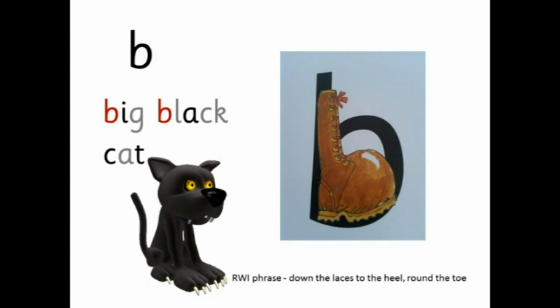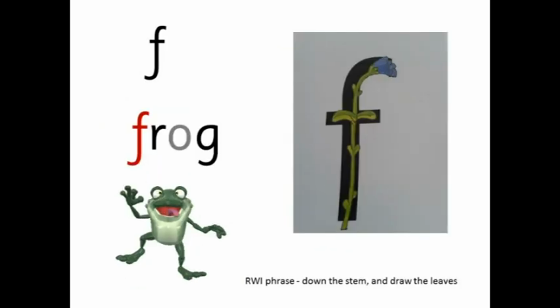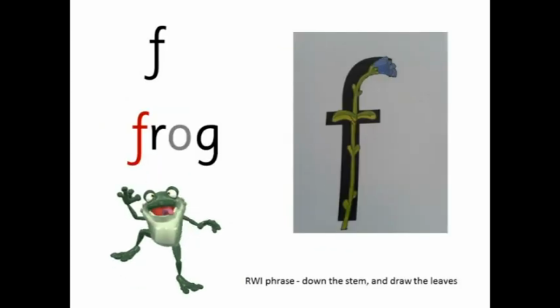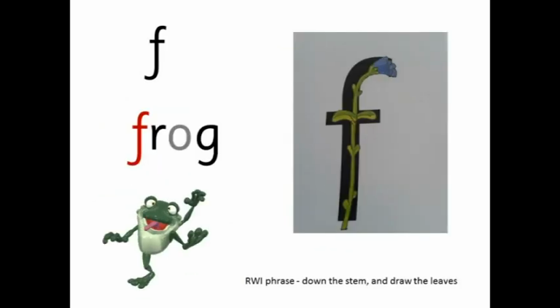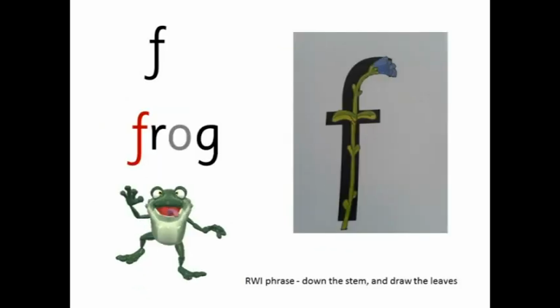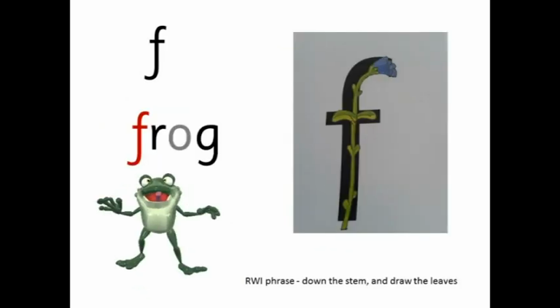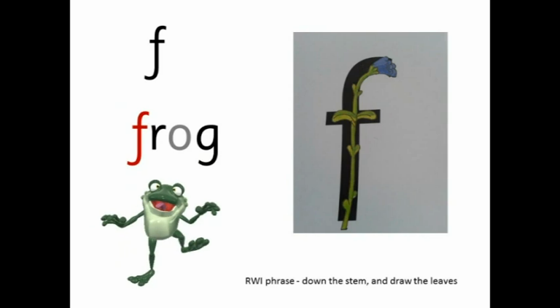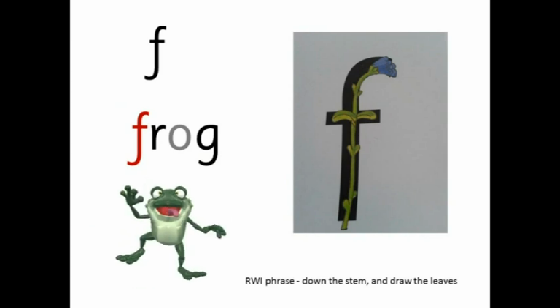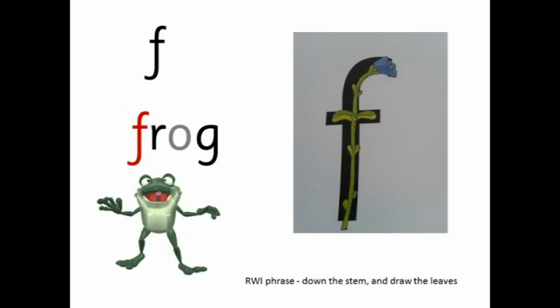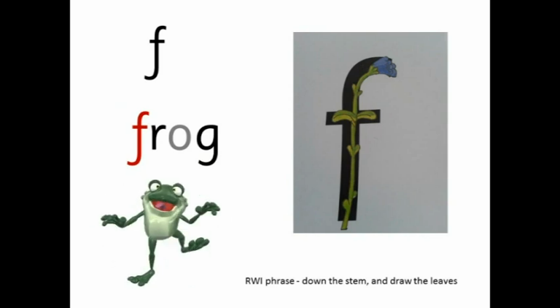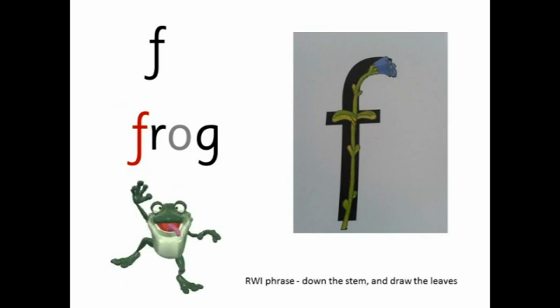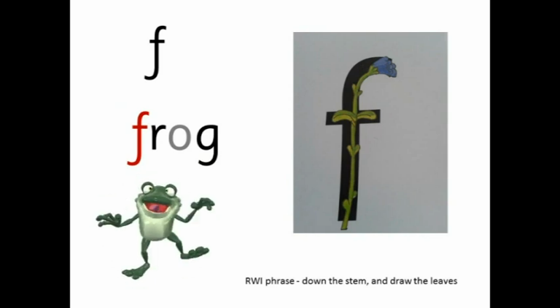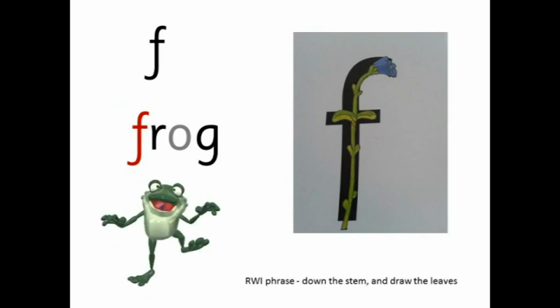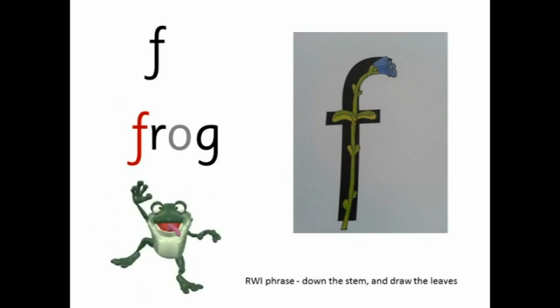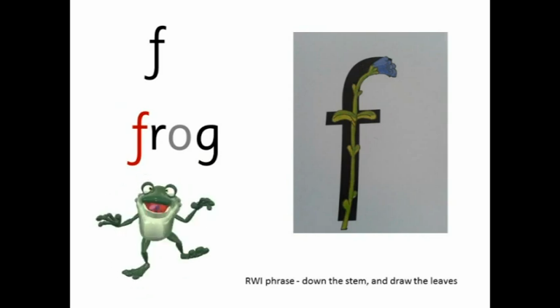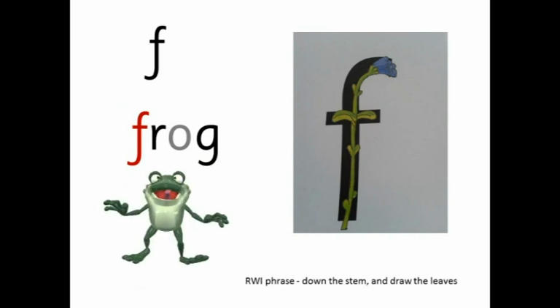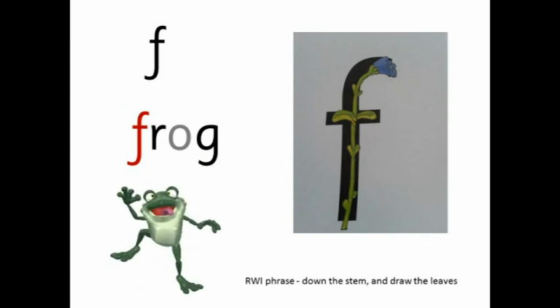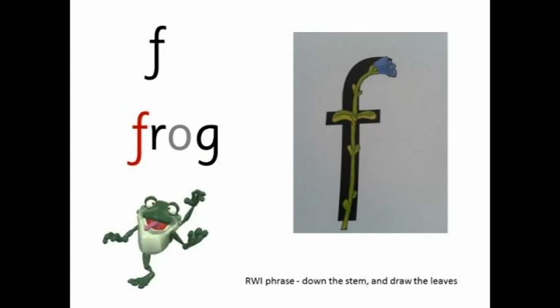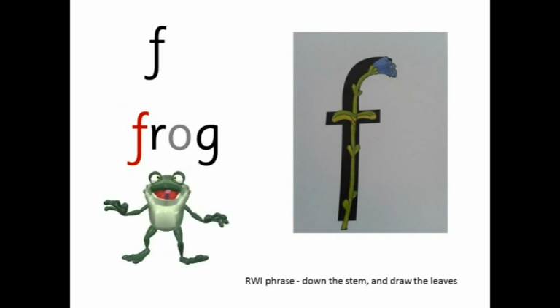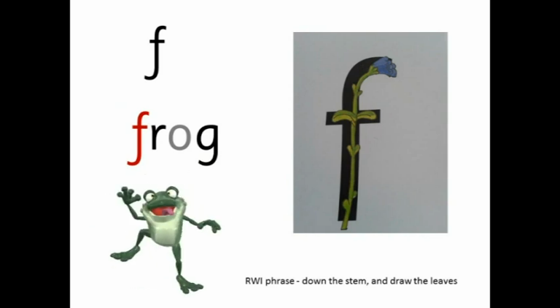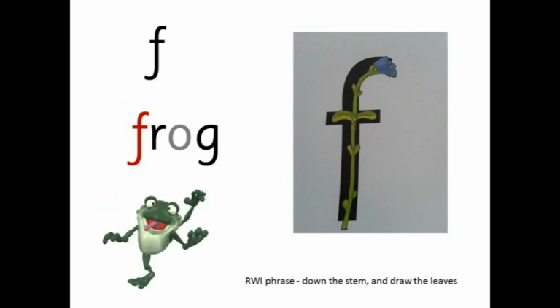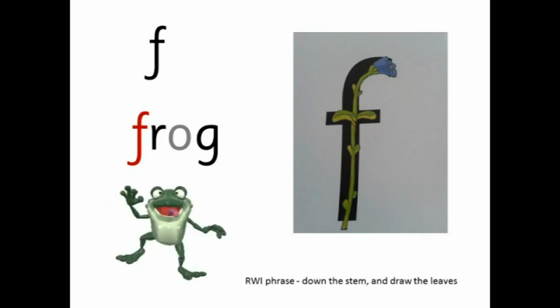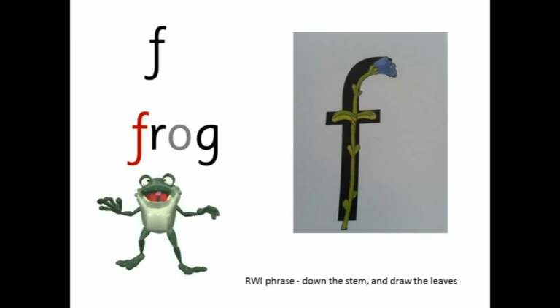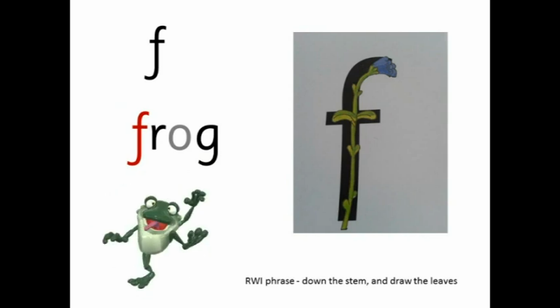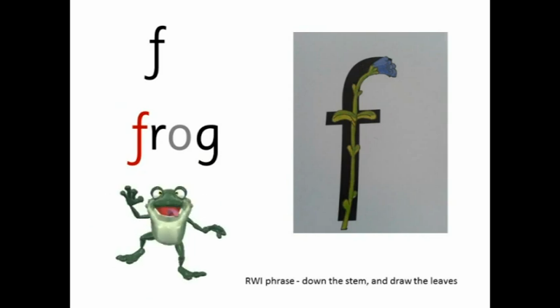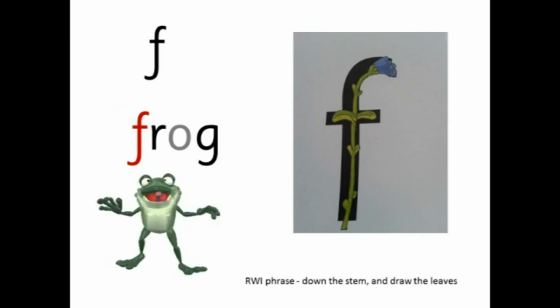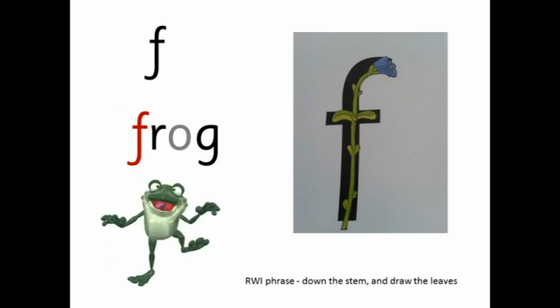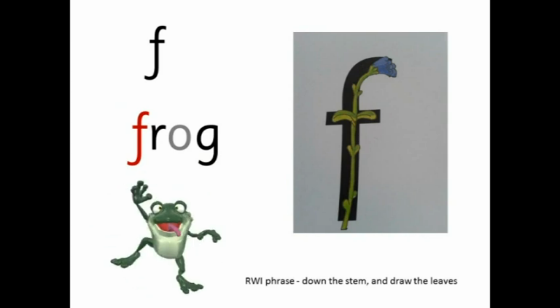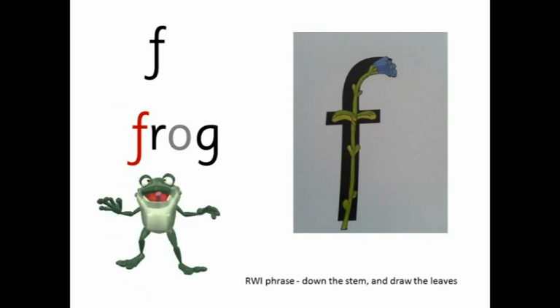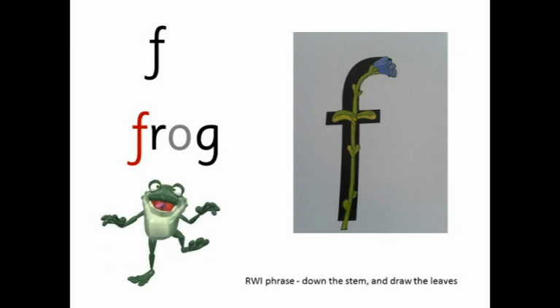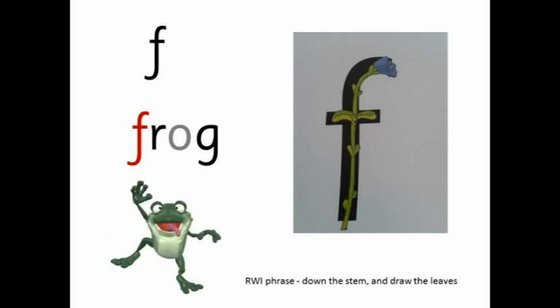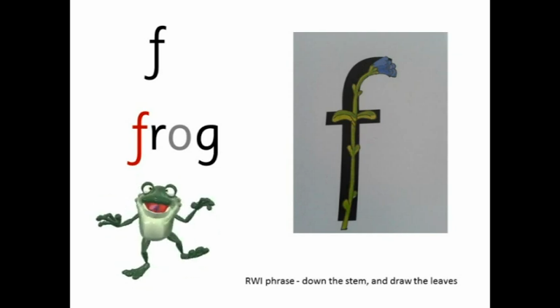F — f-r-og — frog. Down the stem and draw the leaves.